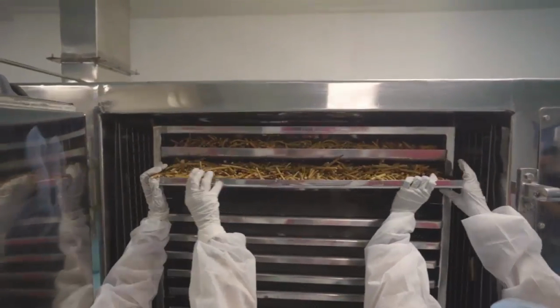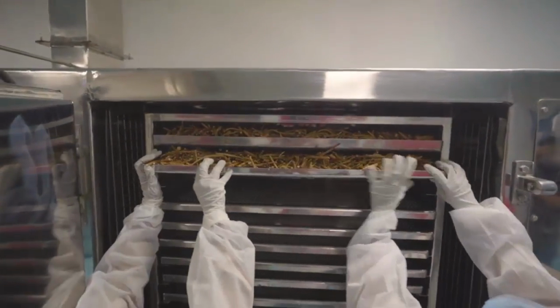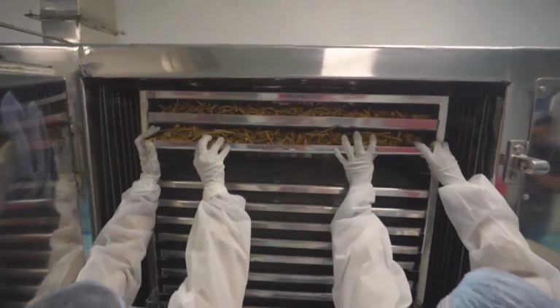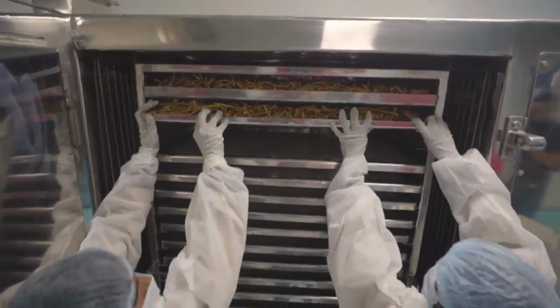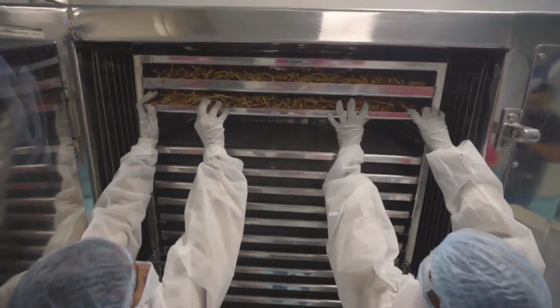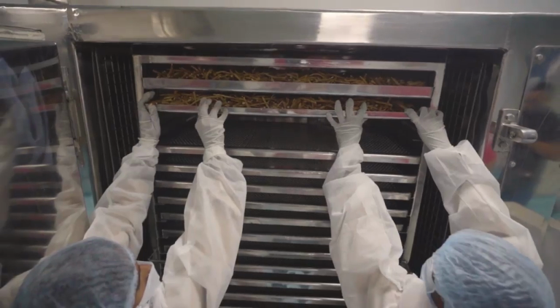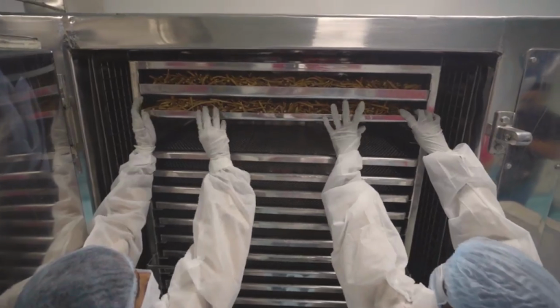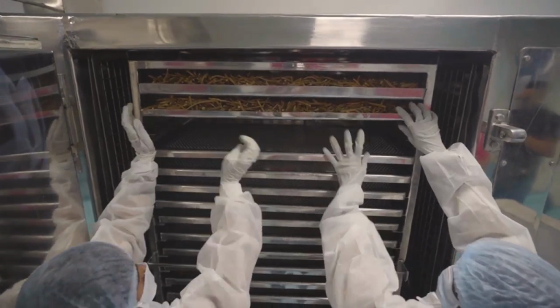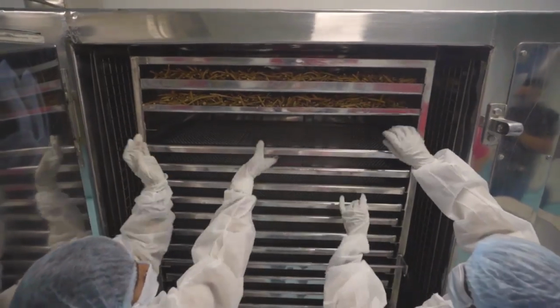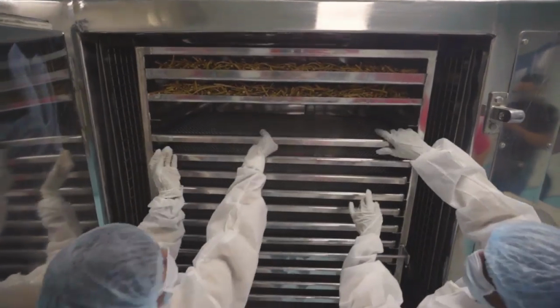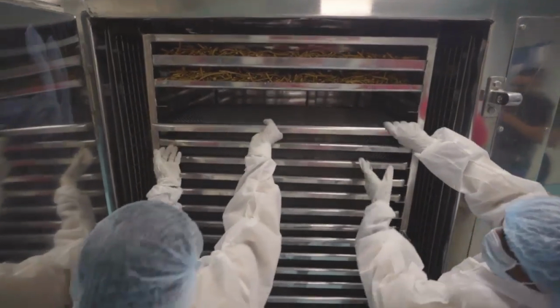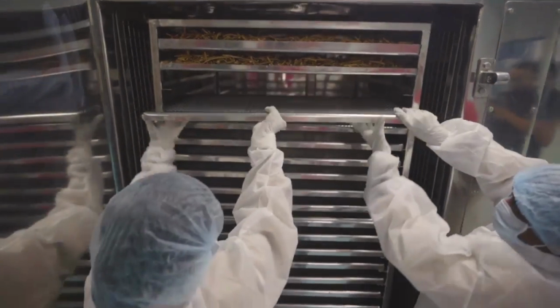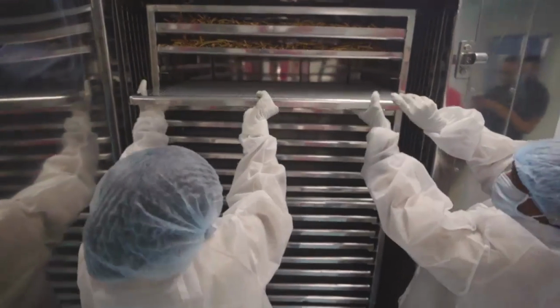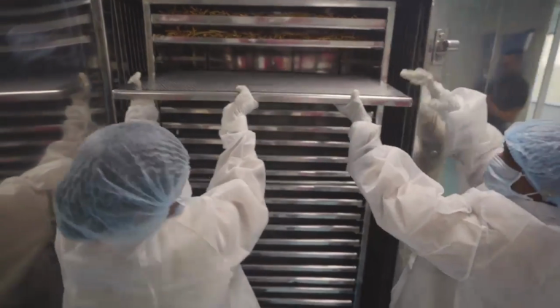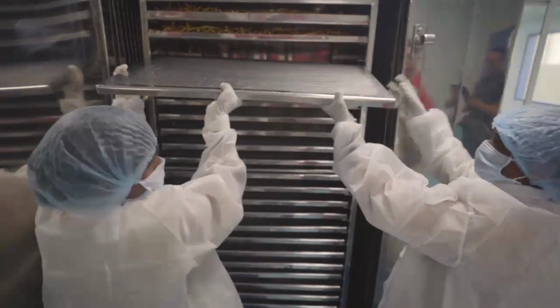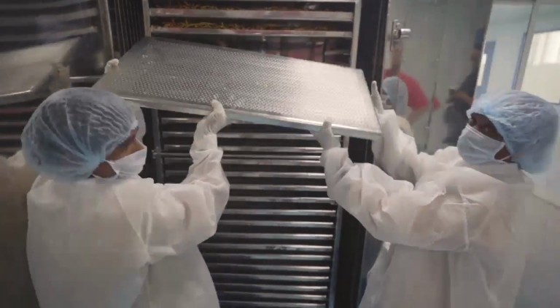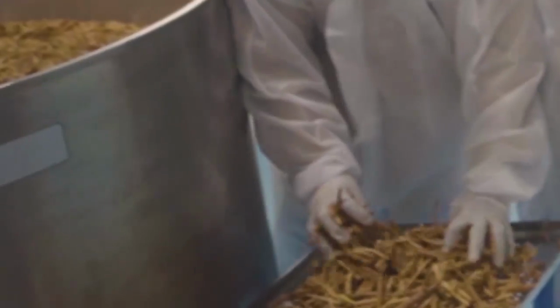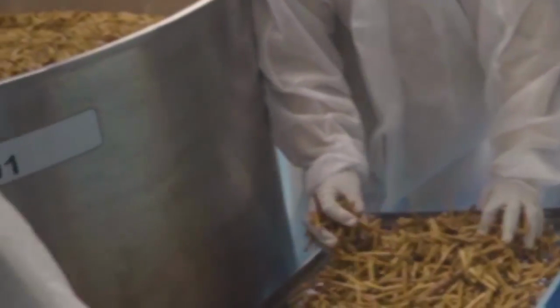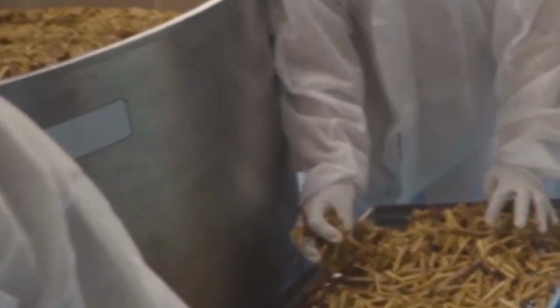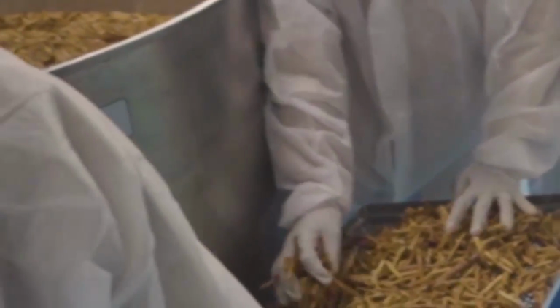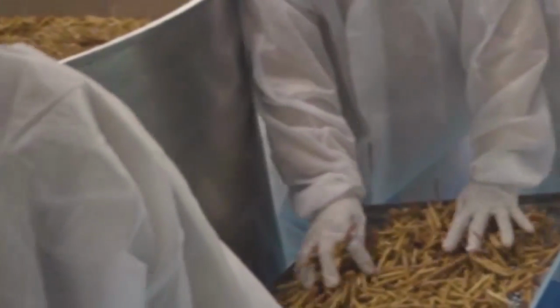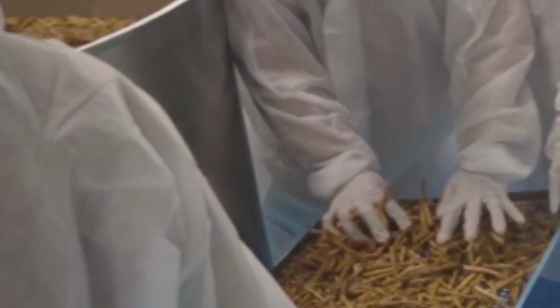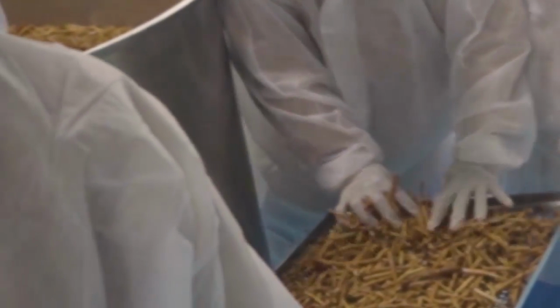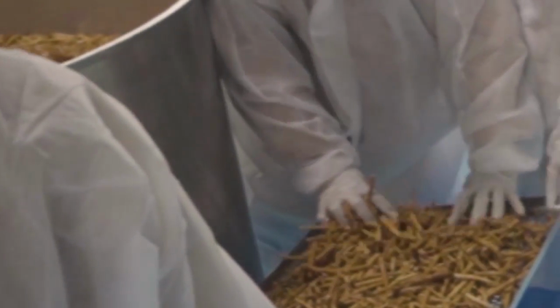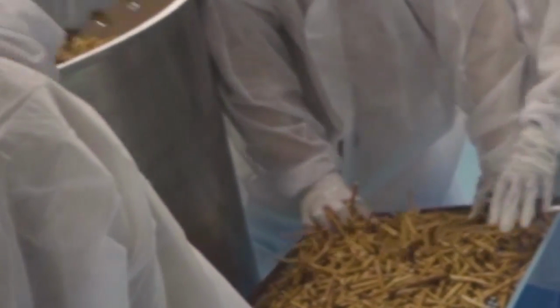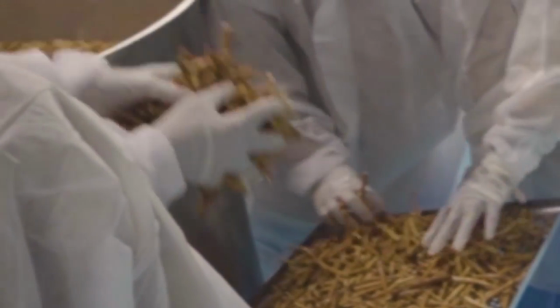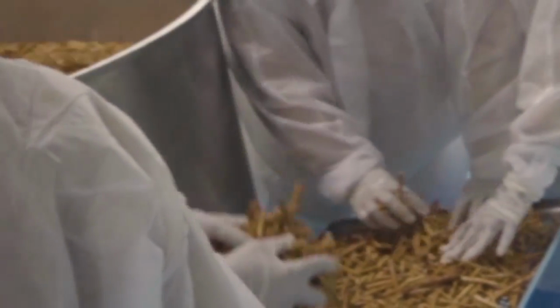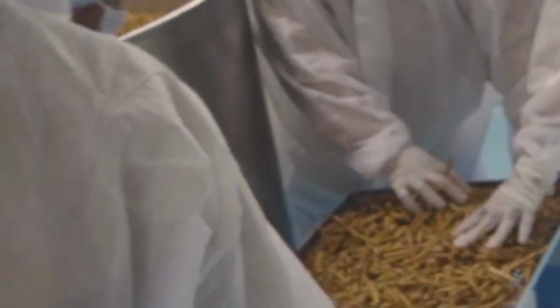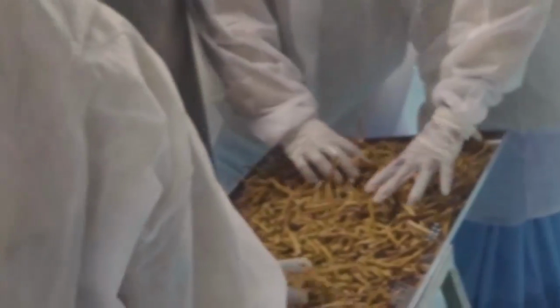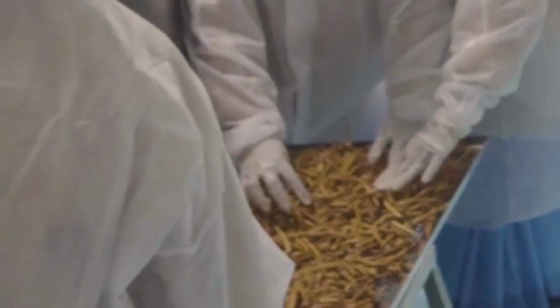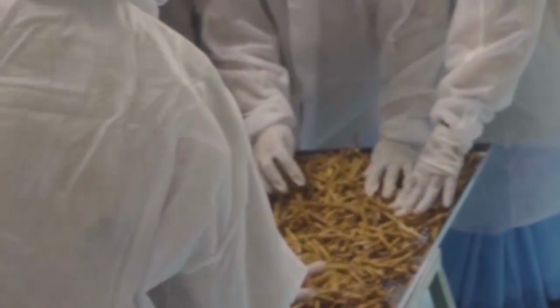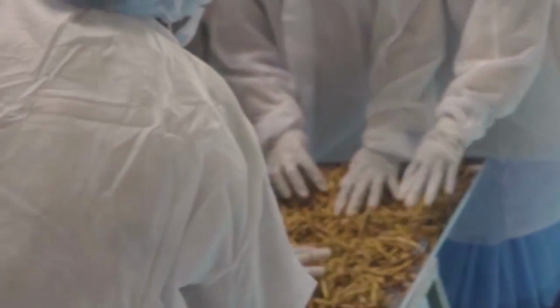So this root goes through two washing processes: the first one once it's picked at the farms, and the second one here.